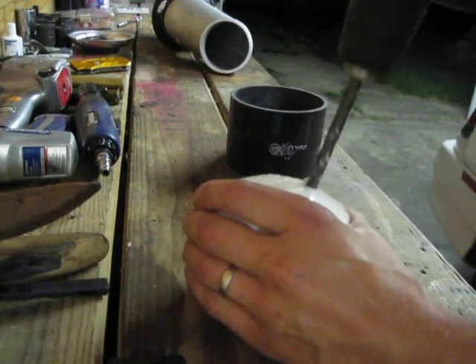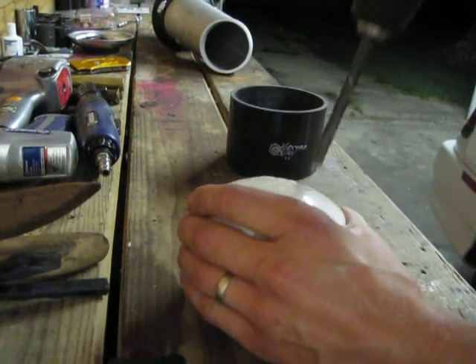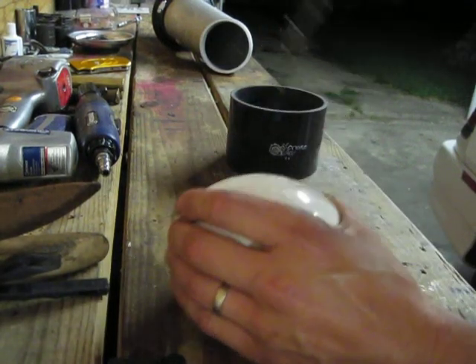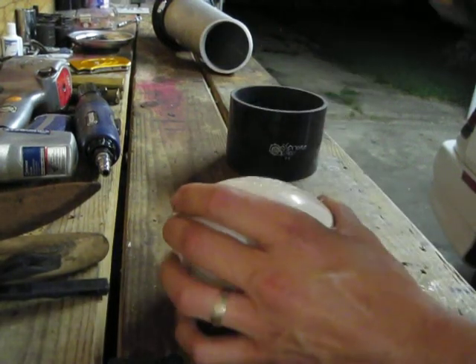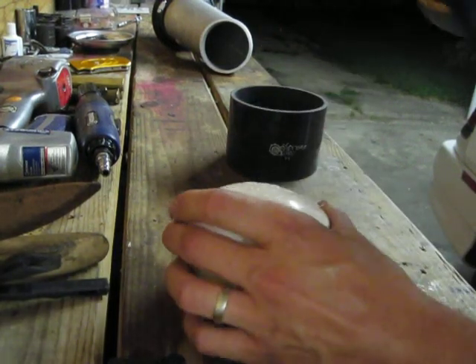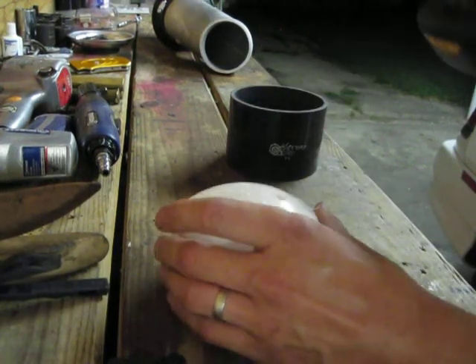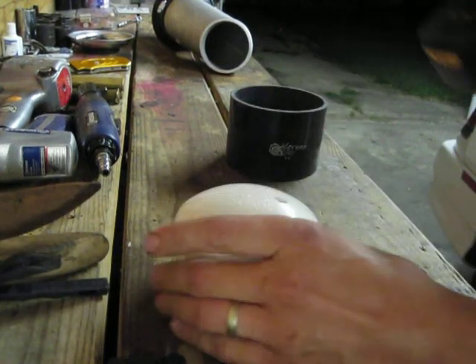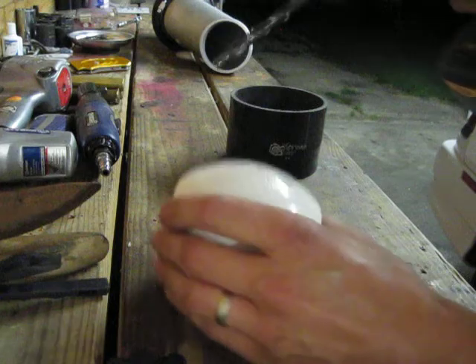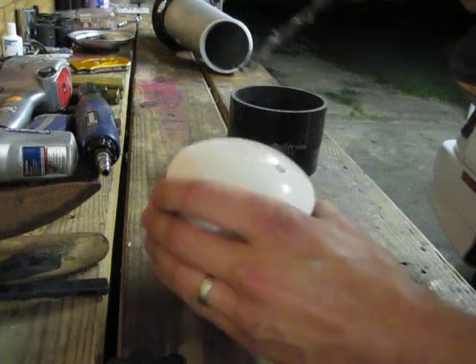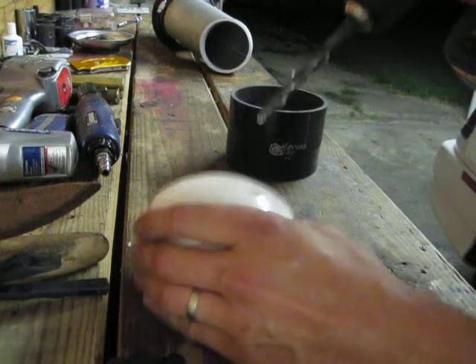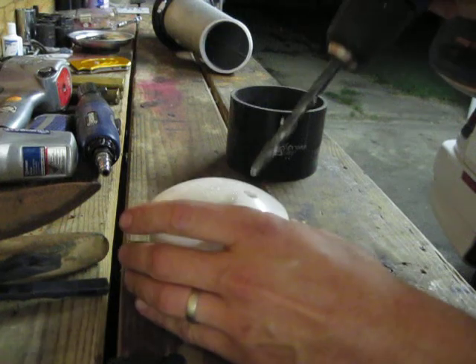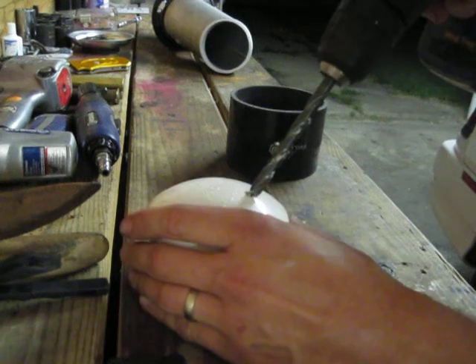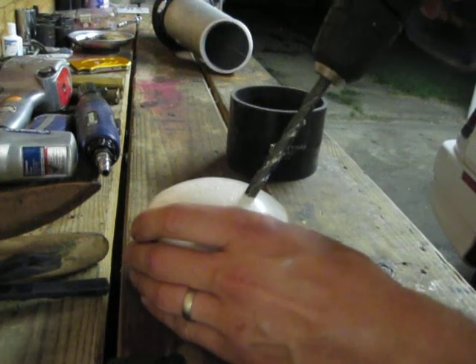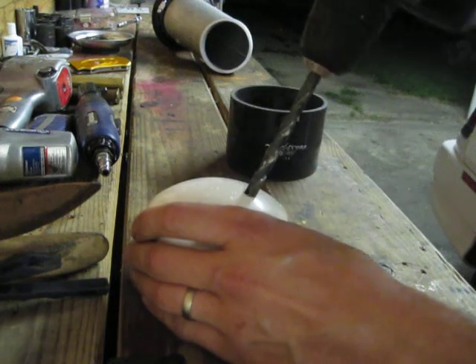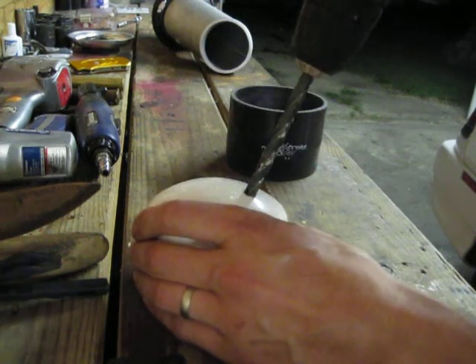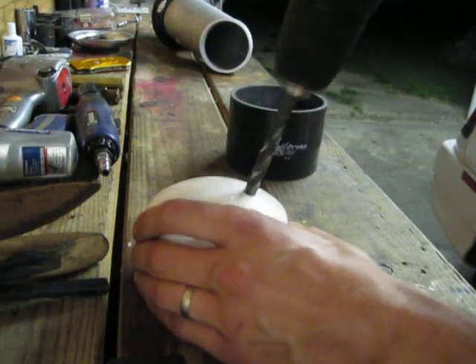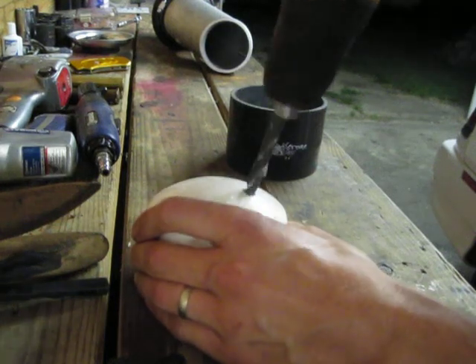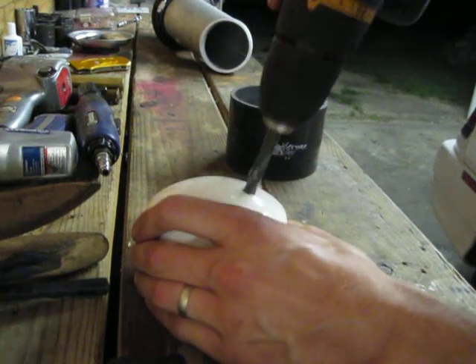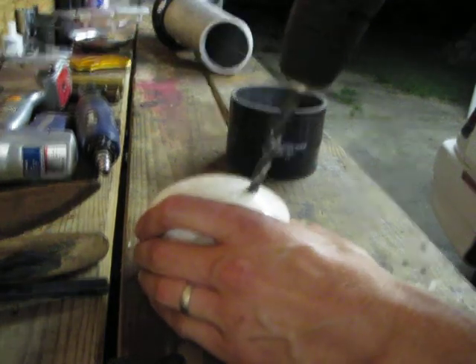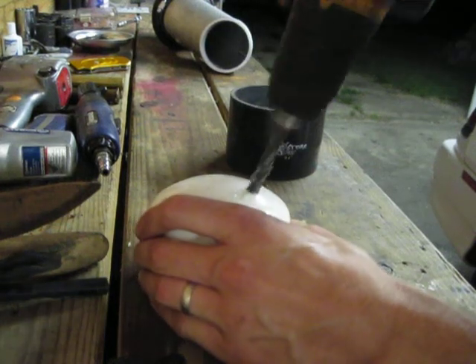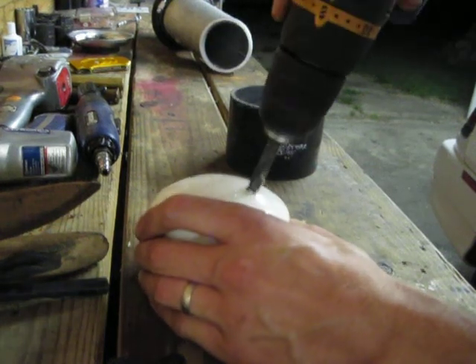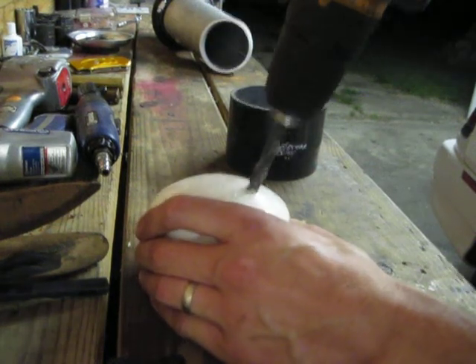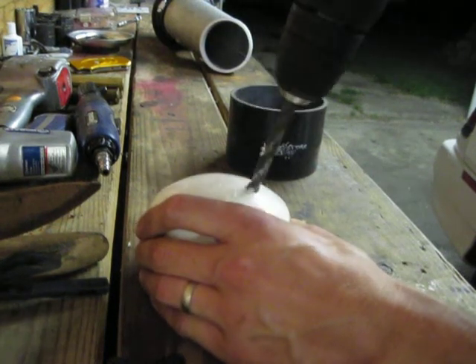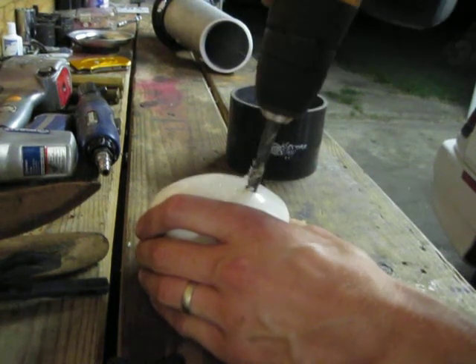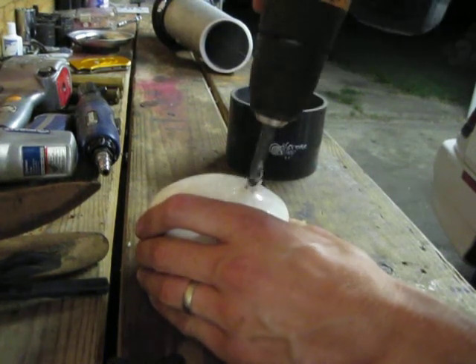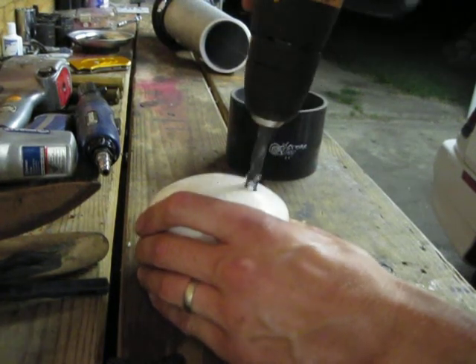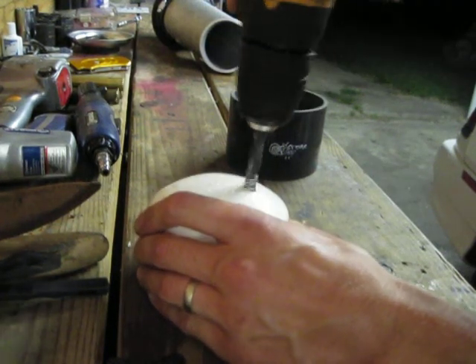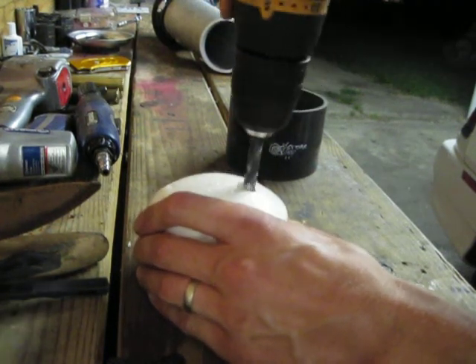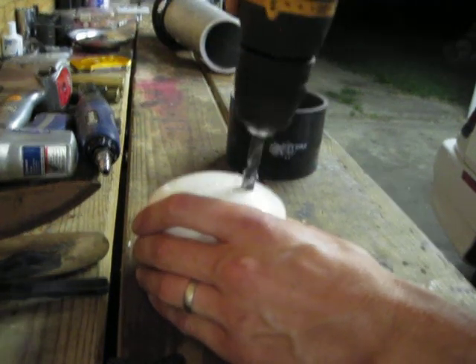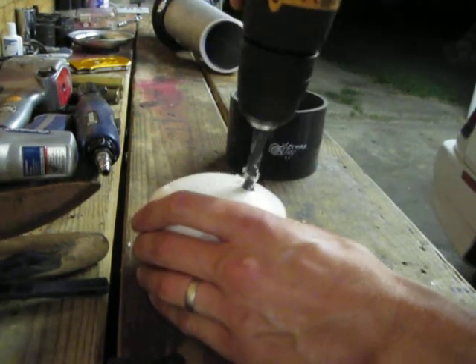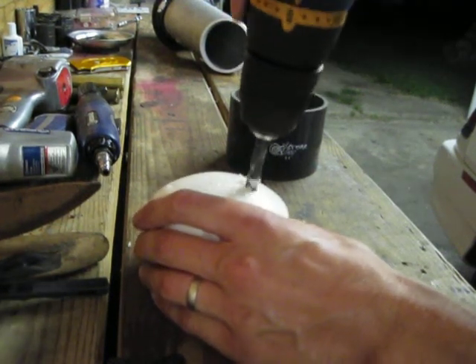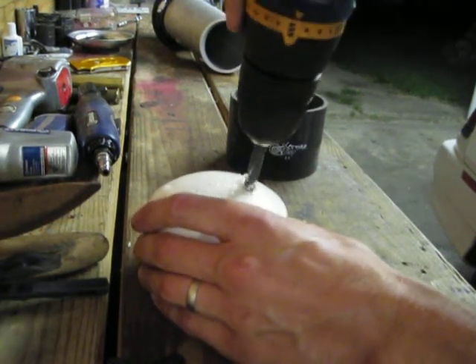By the way, battery drills suck. I always recommend using a cord drill — I sure wish I had one right now.